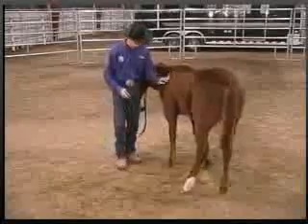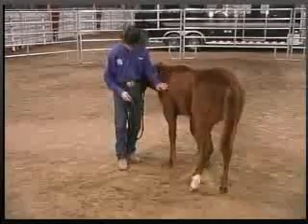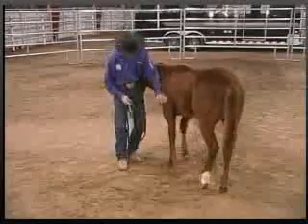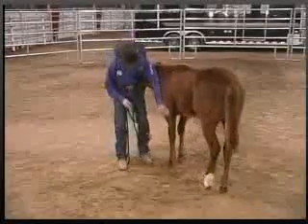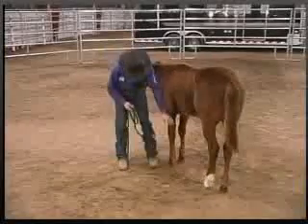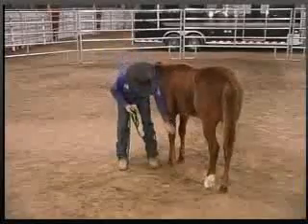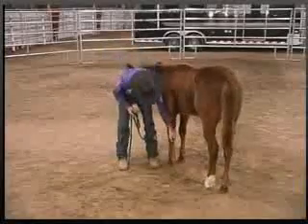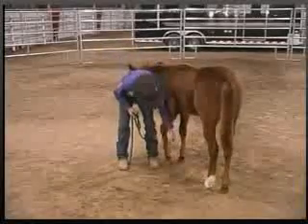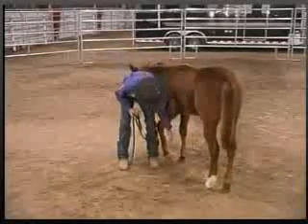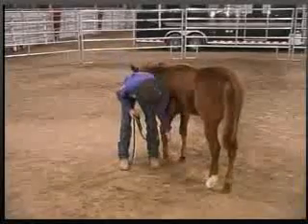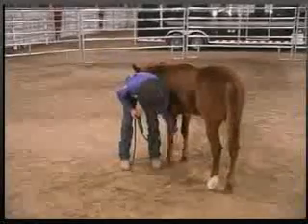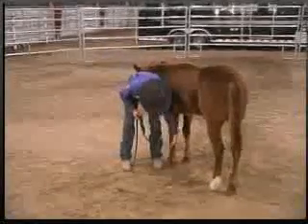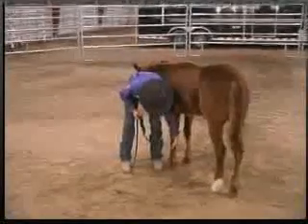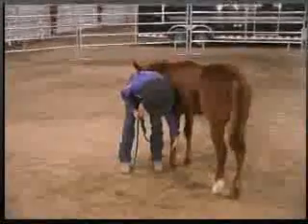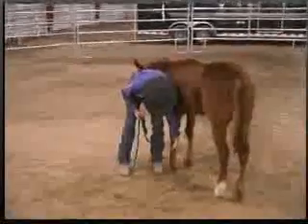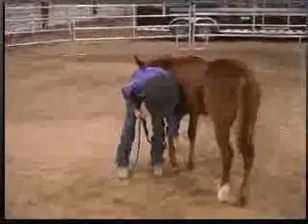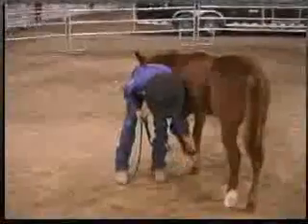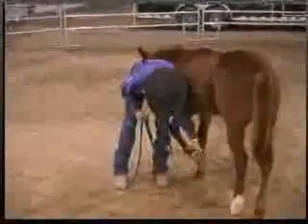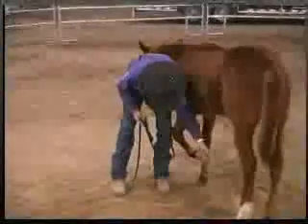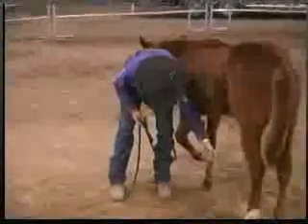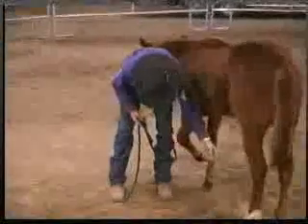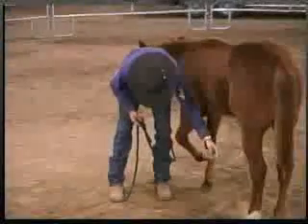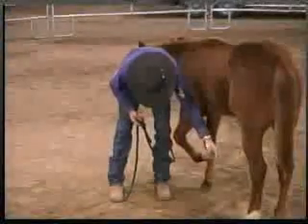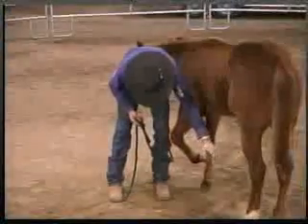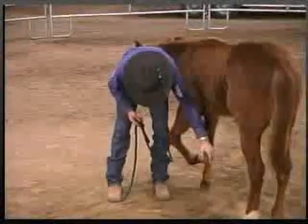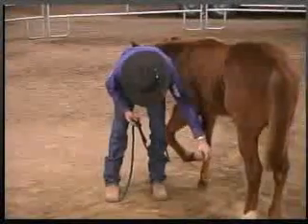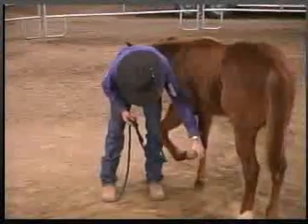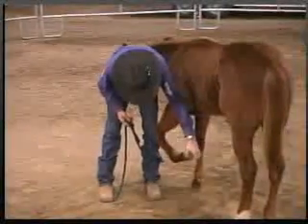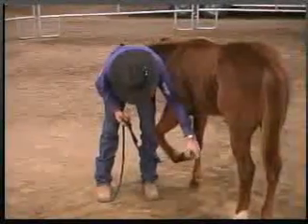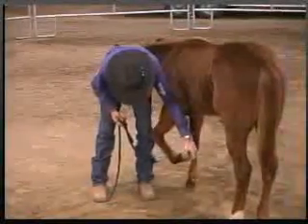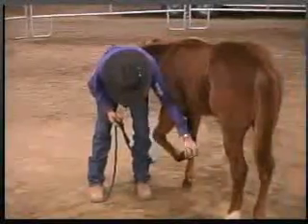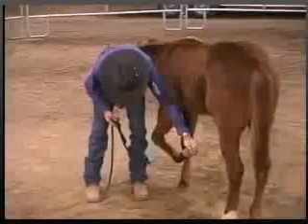Then we'll start switching sides, going from one side to the other, and we'll work on picking the speed up on both sides.